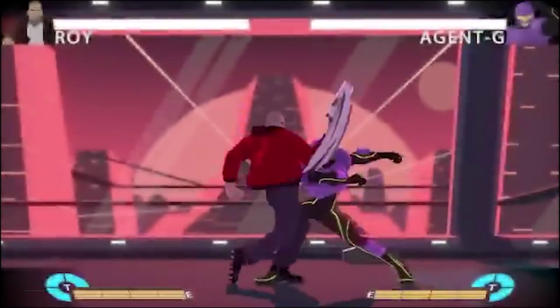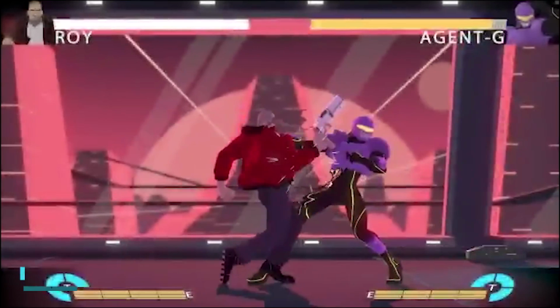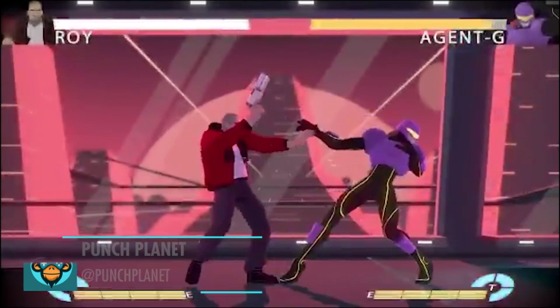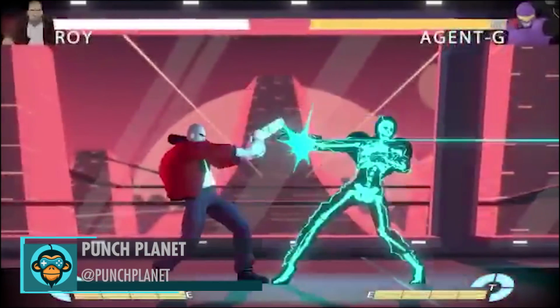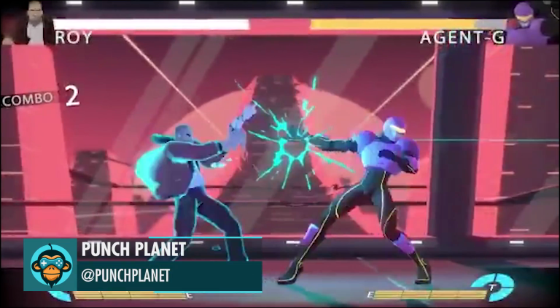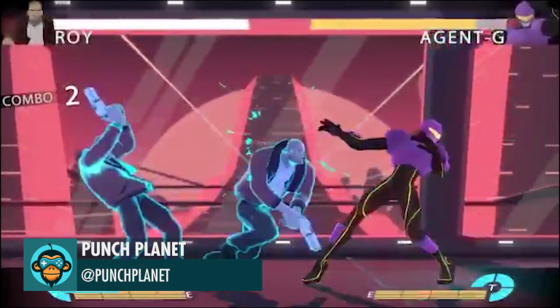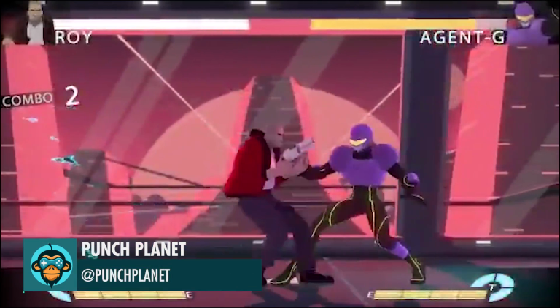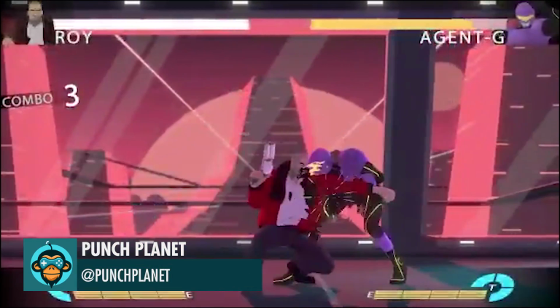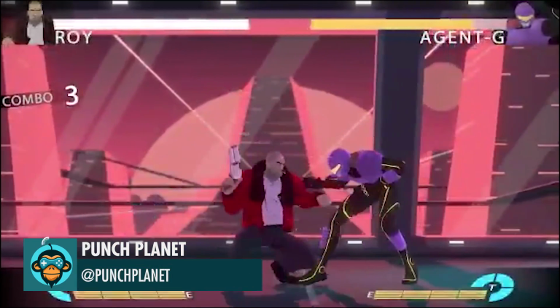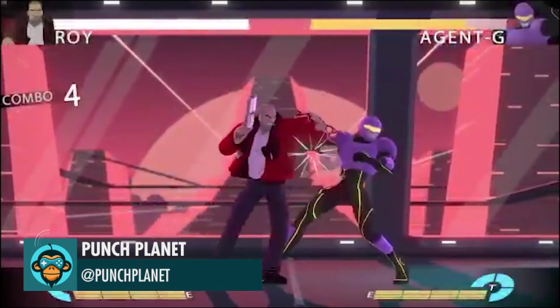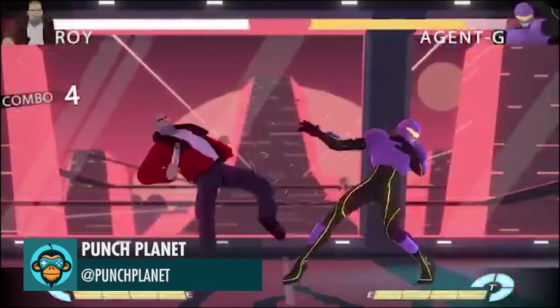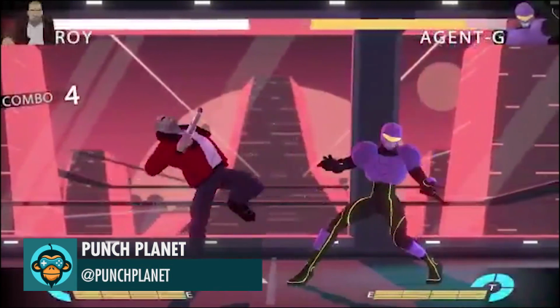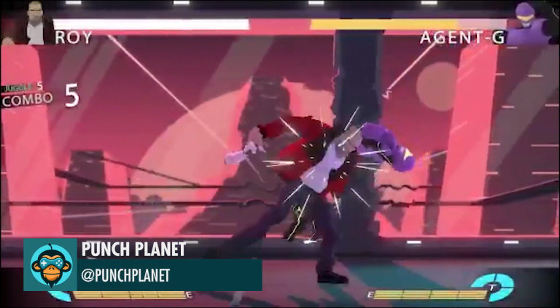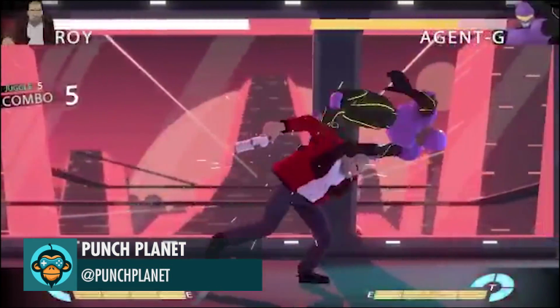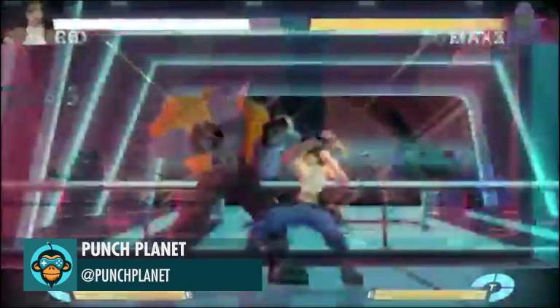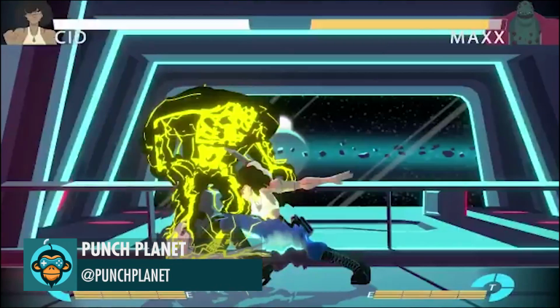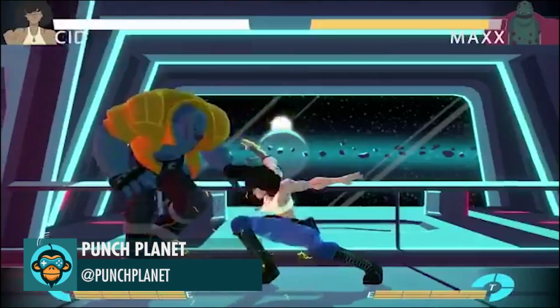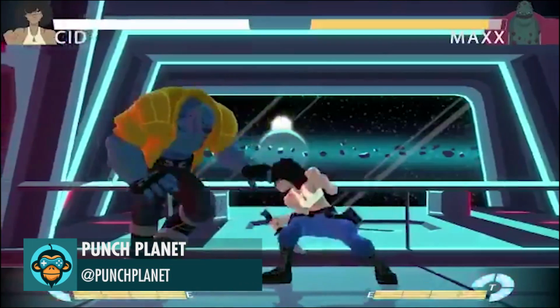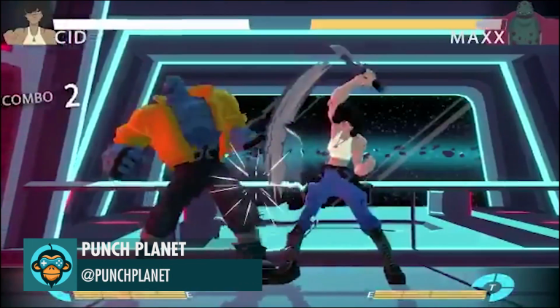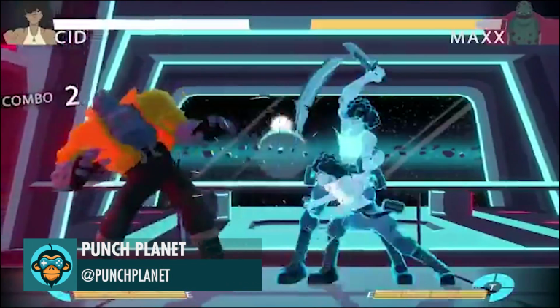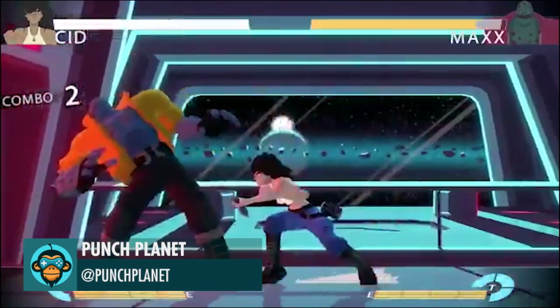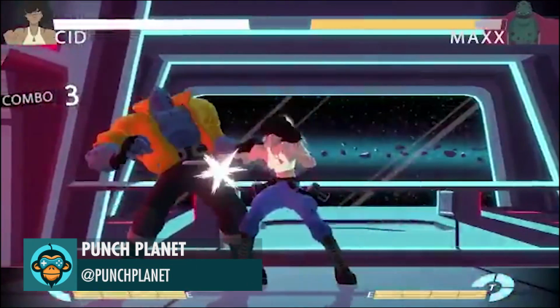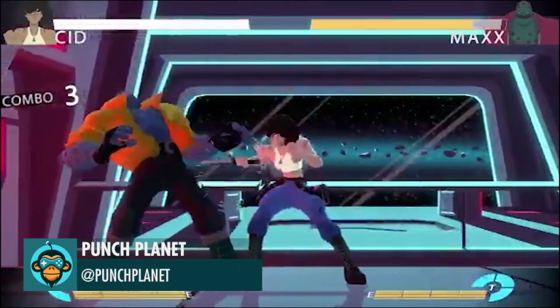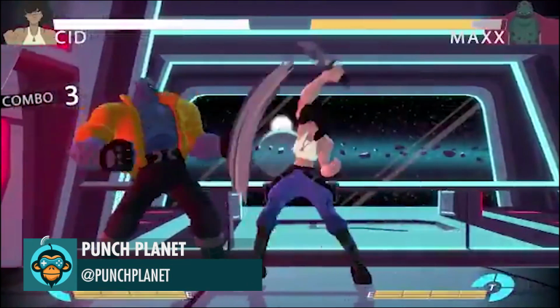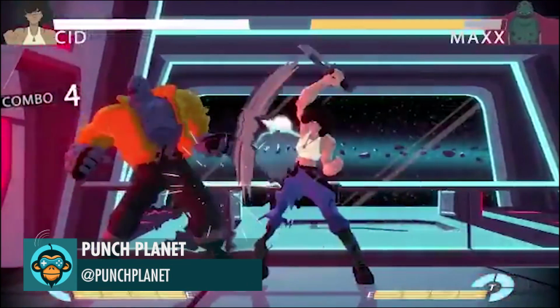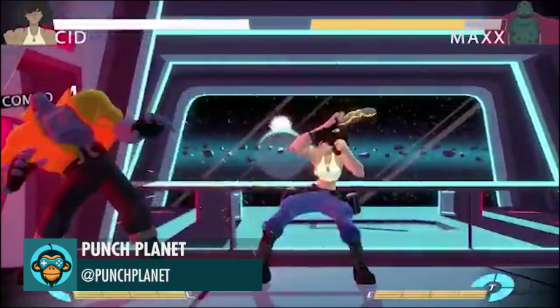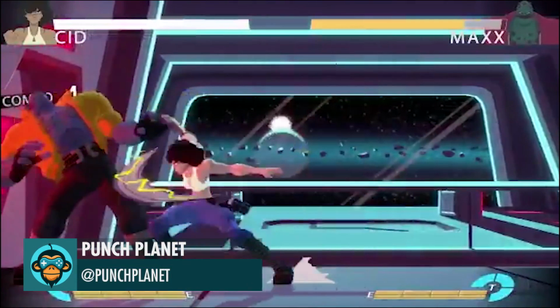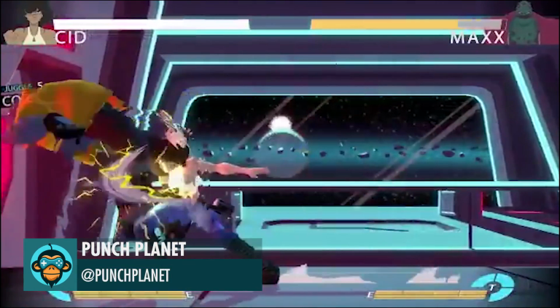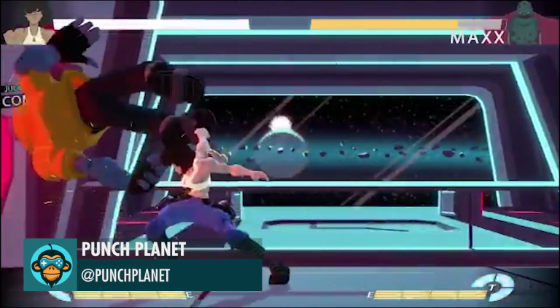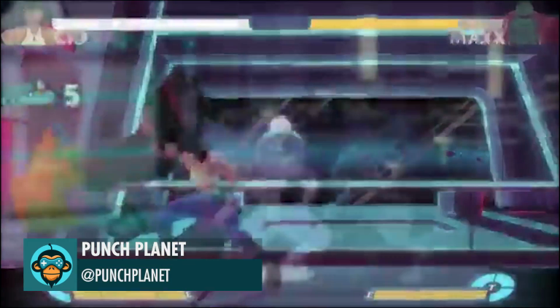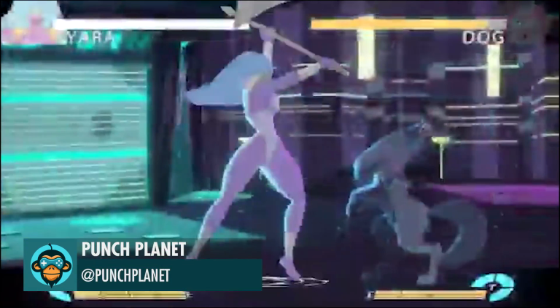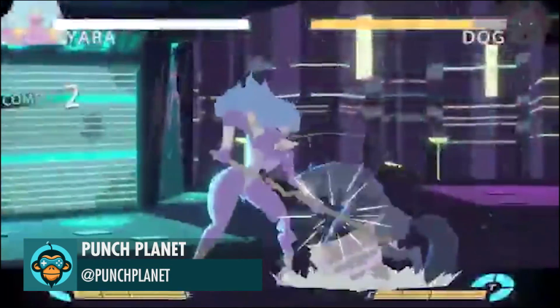Punch Planet is now available on Steam Early Access. Hop on into the fray and check it out.